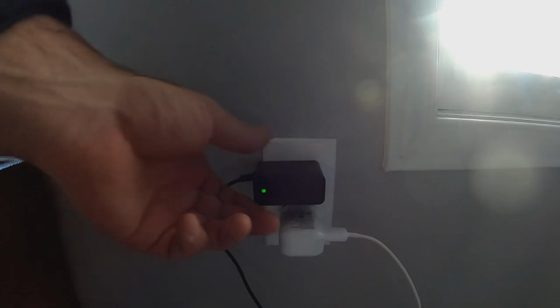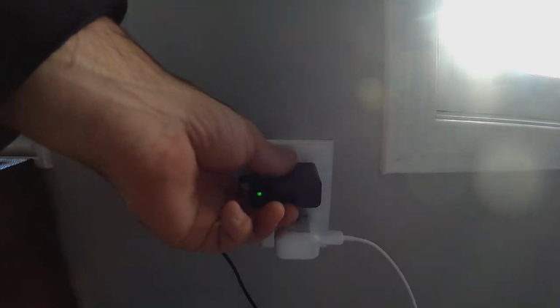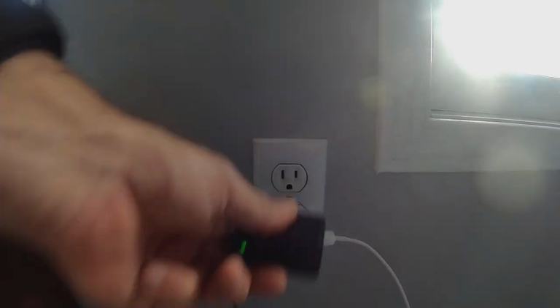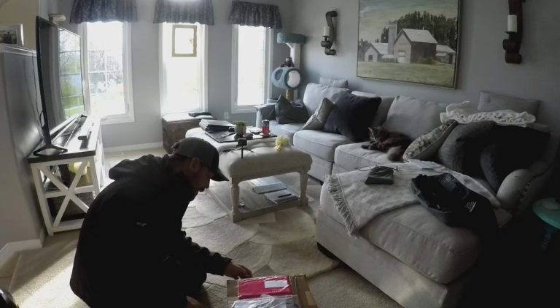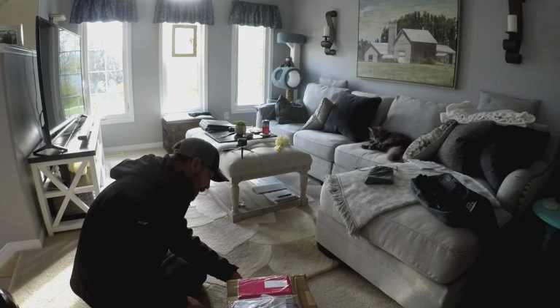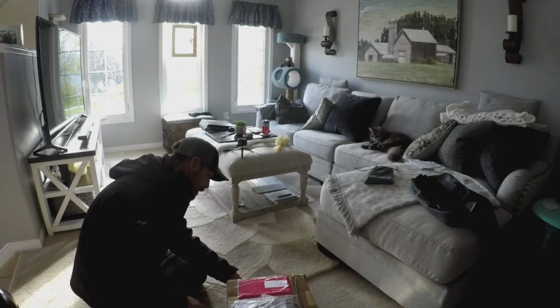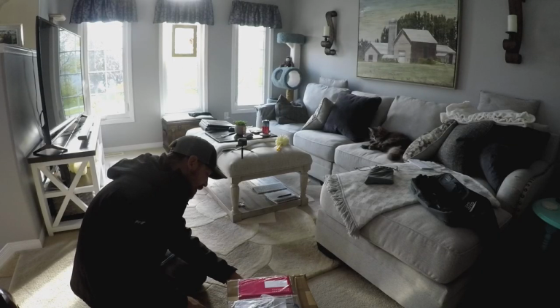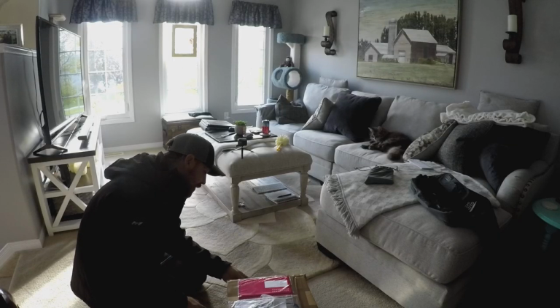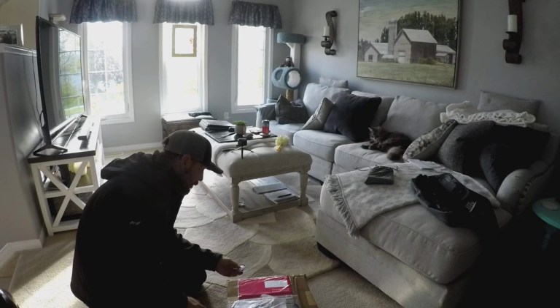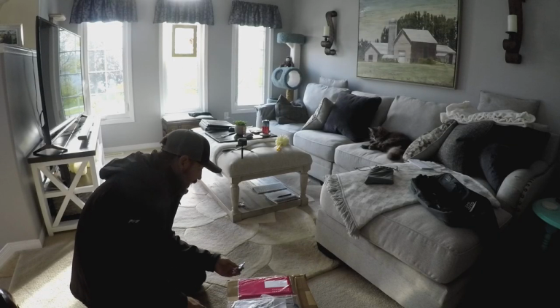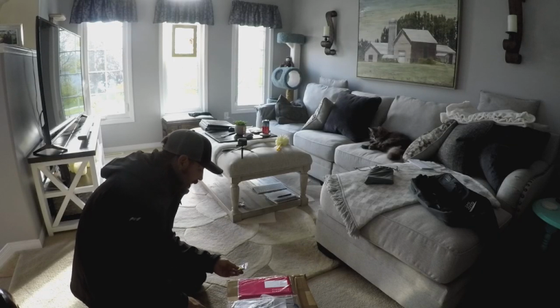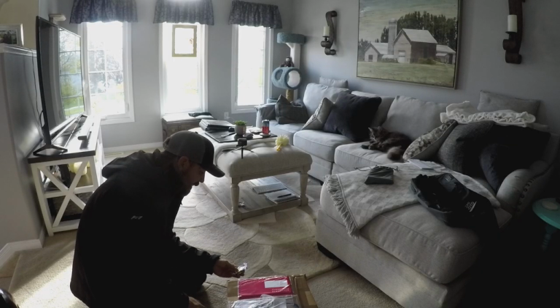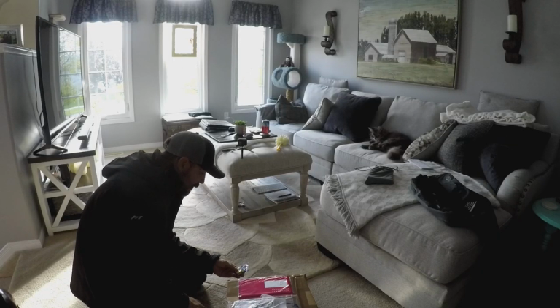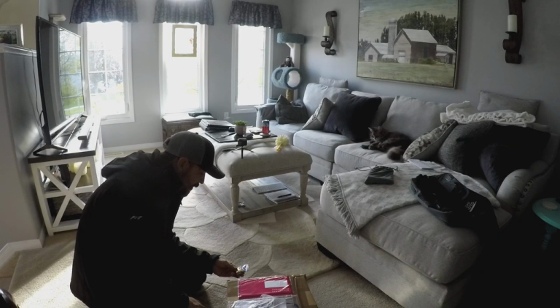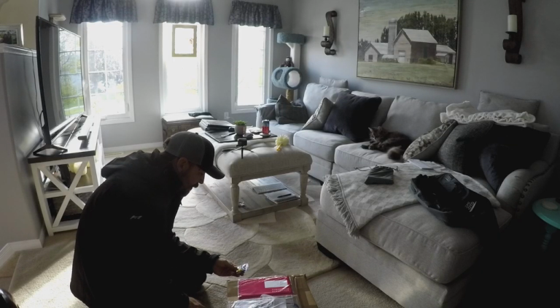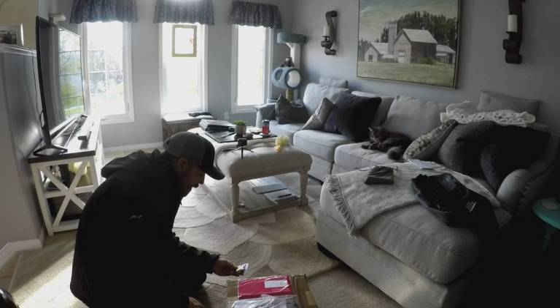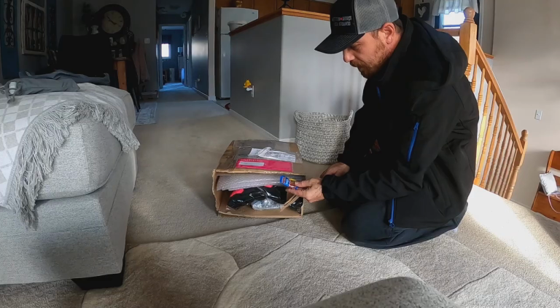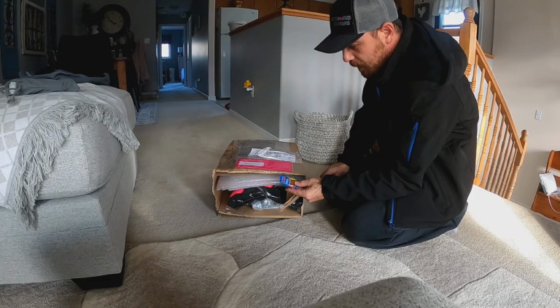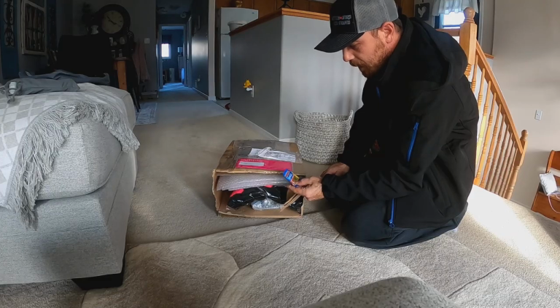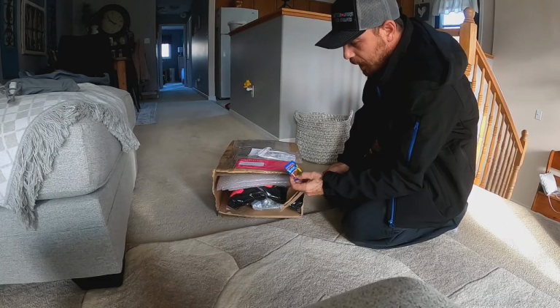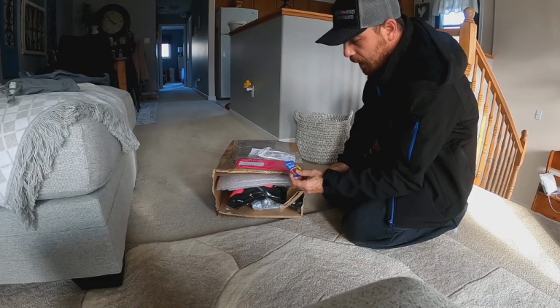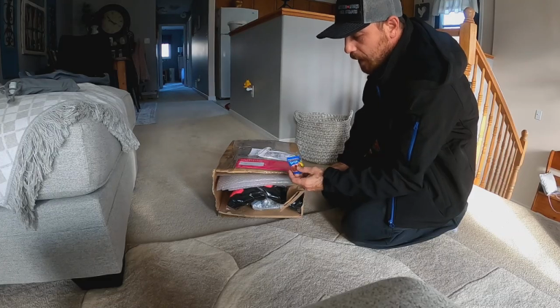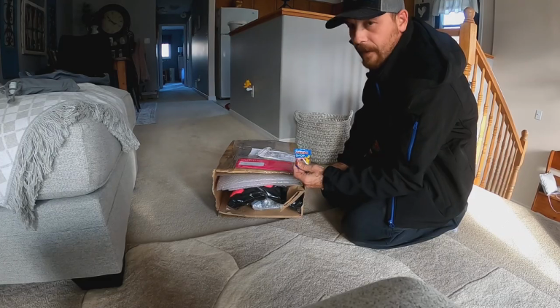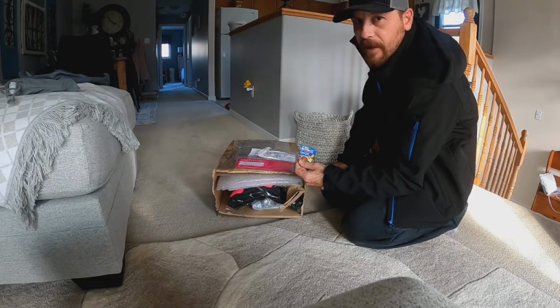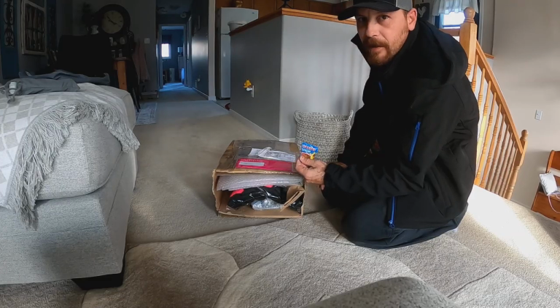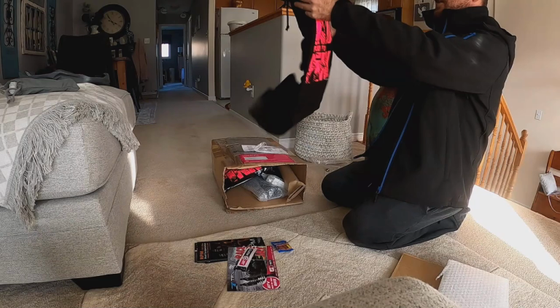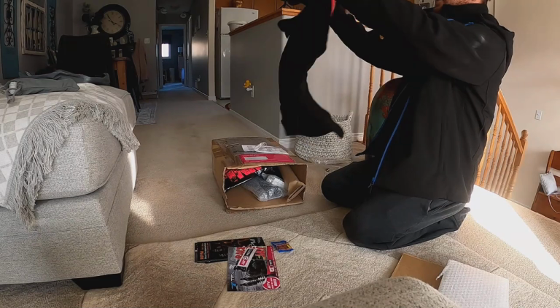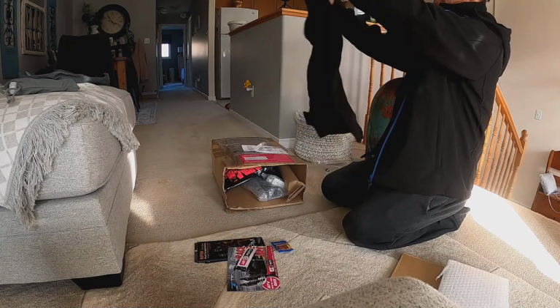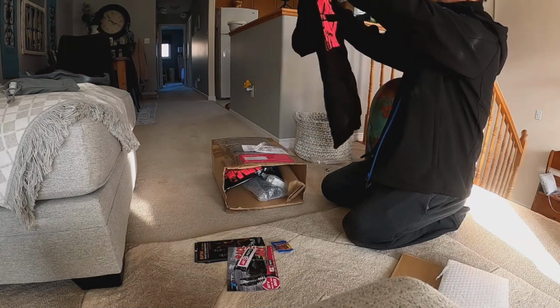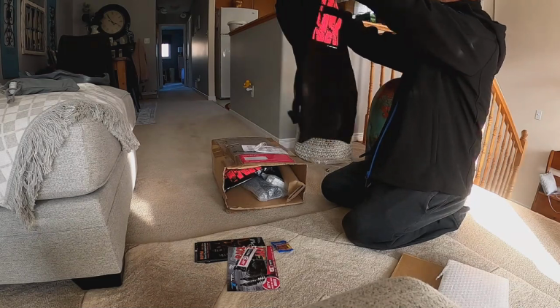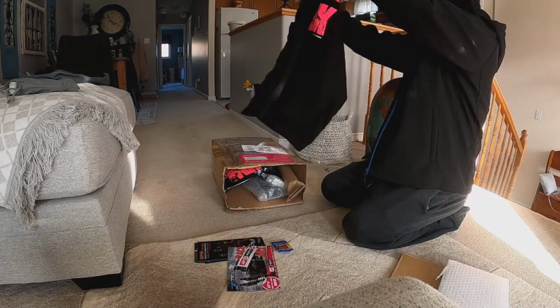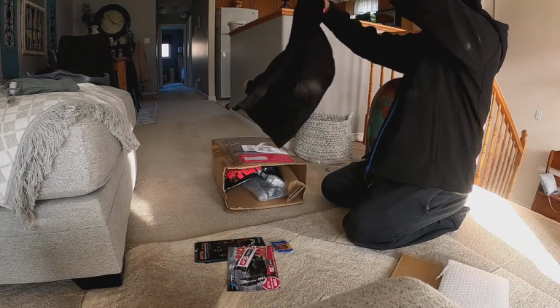Someone sent me candies — he's from Estonia! I love it, big kick out of that.